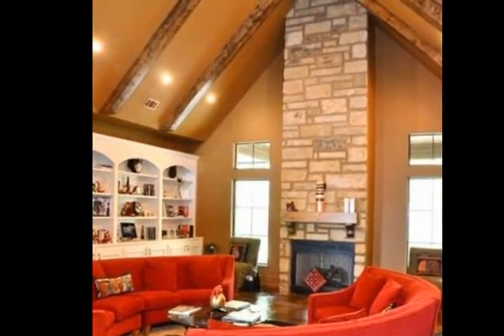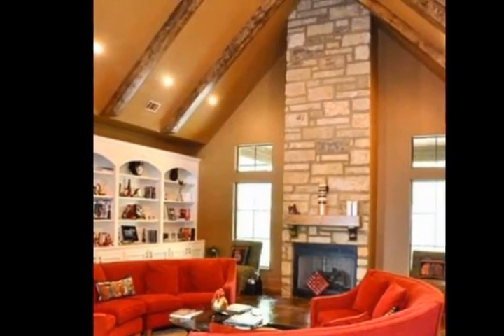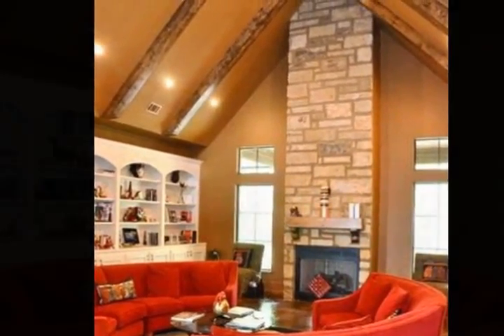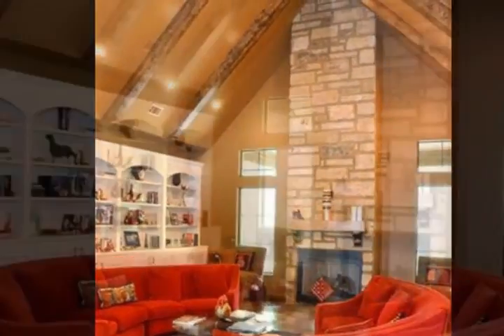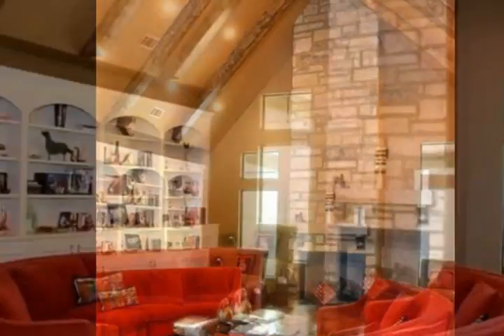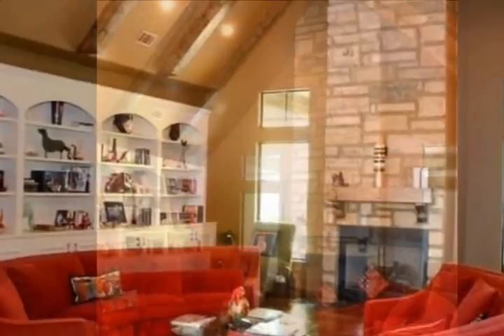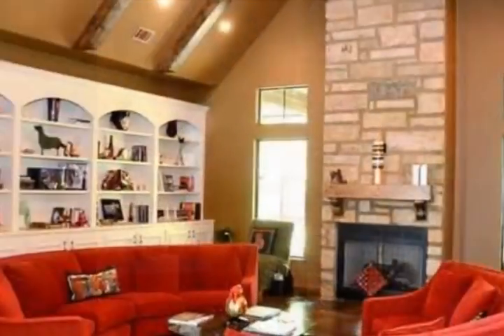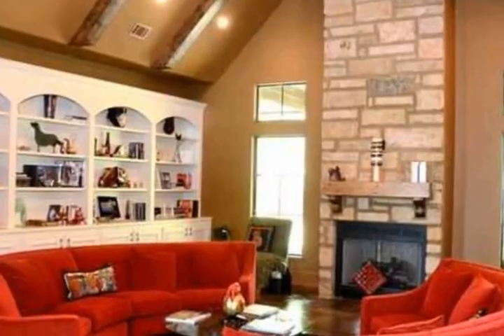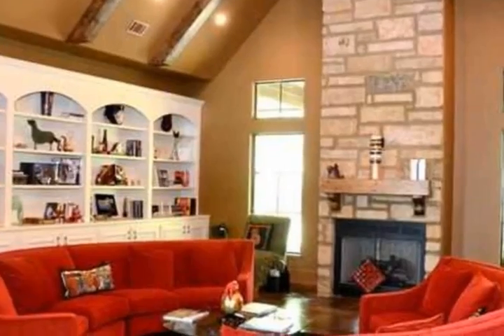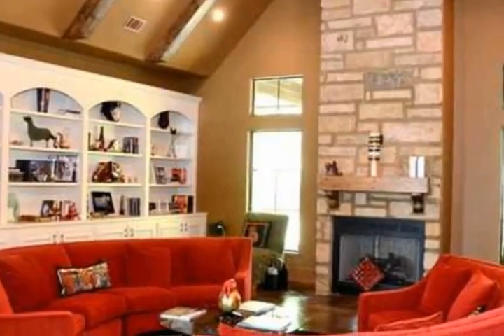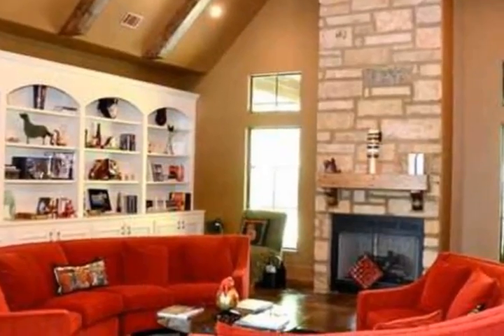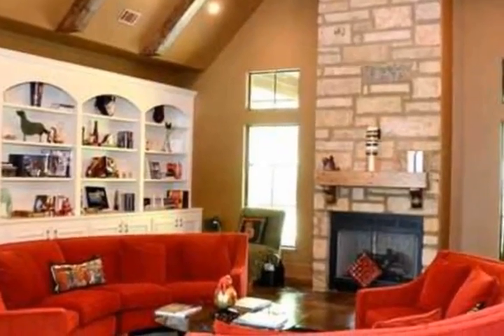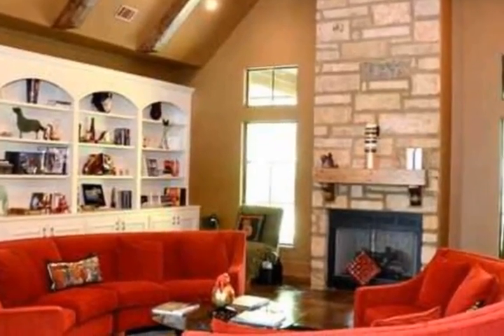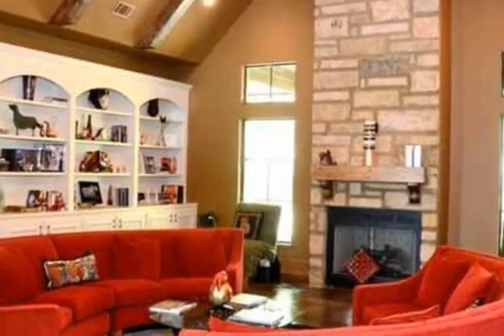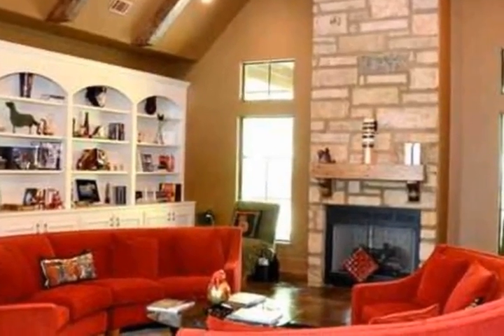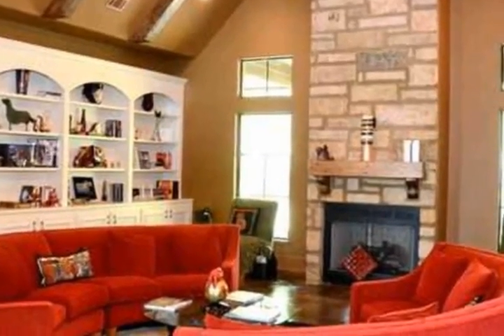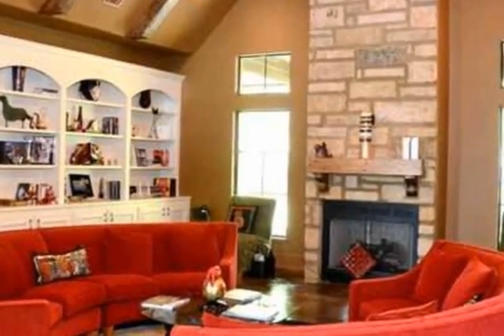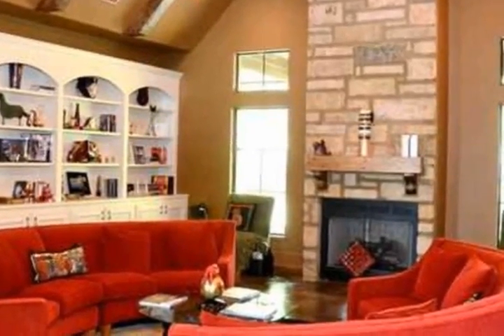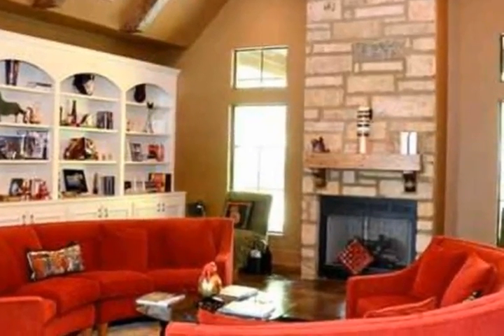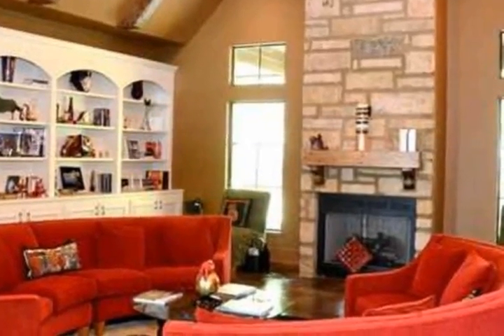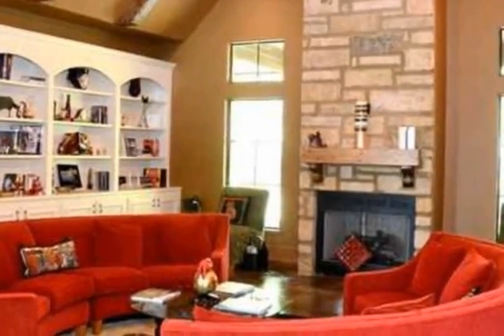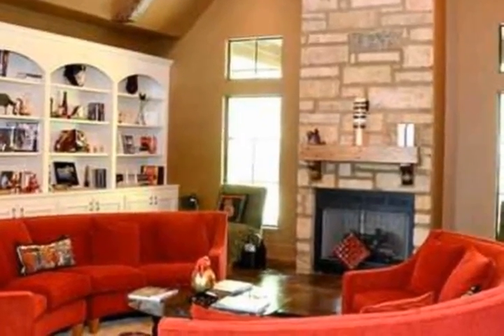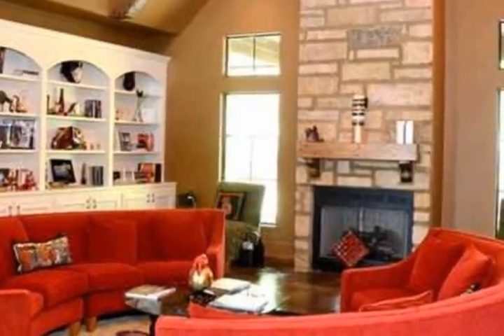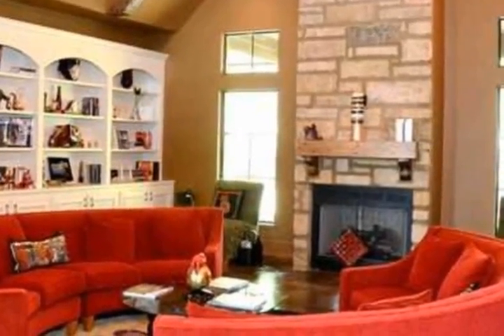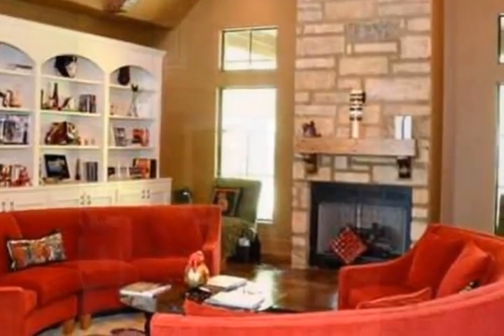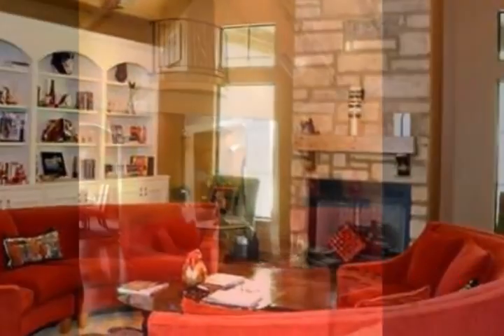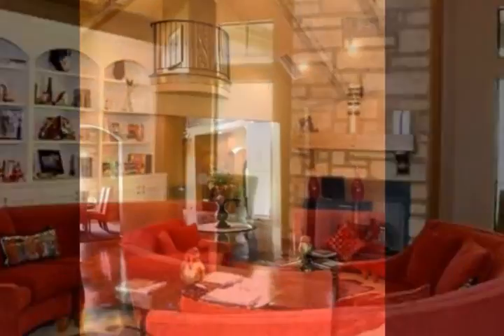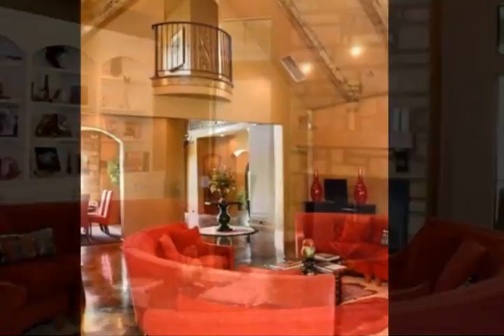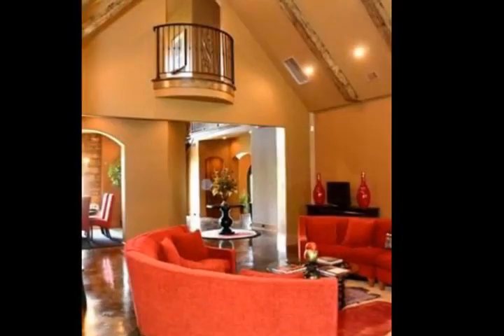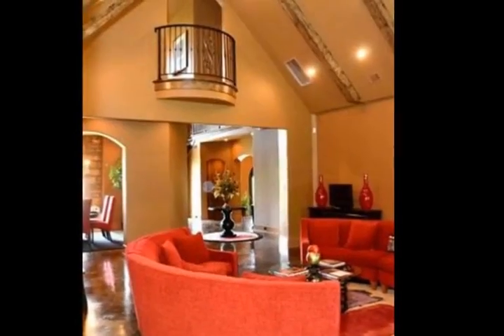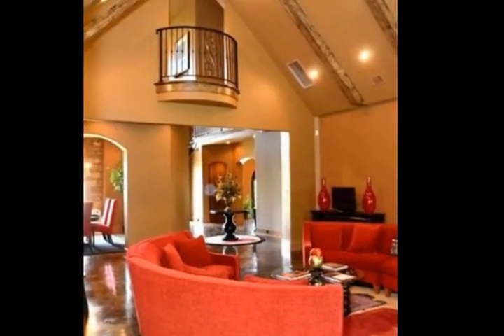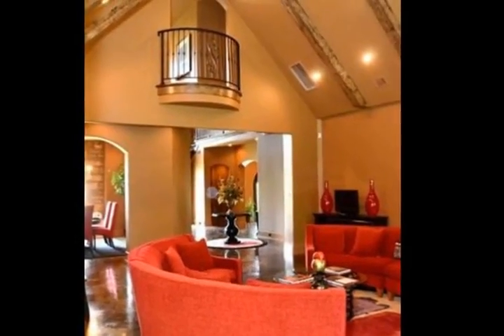The spacious living room is the hub of the home and focuses on a stone fireplace towering to the vaulted ceiling, visible from both levels of the home.